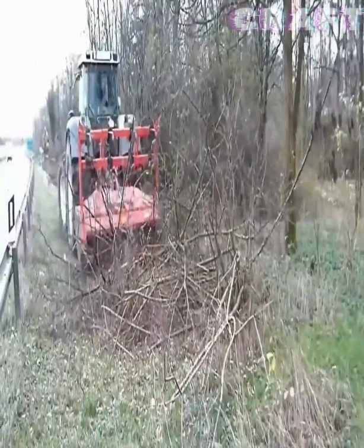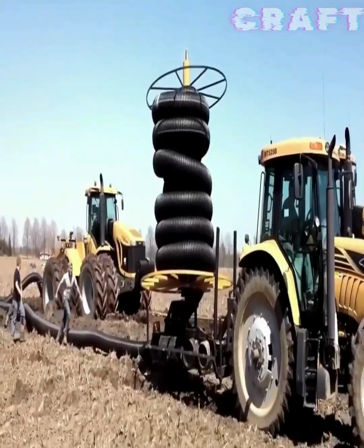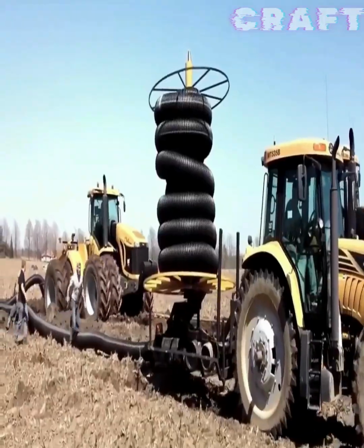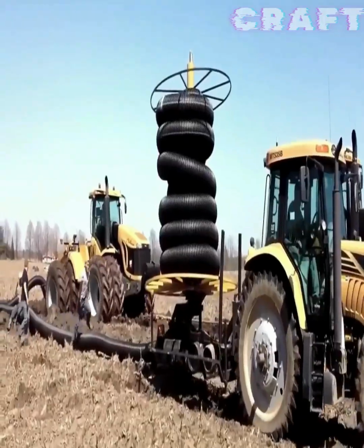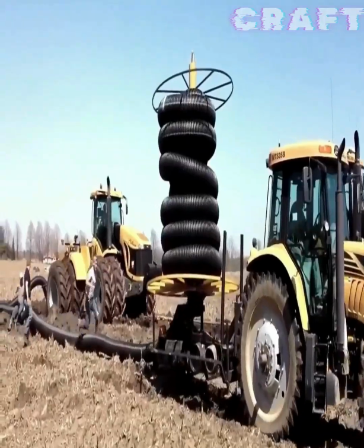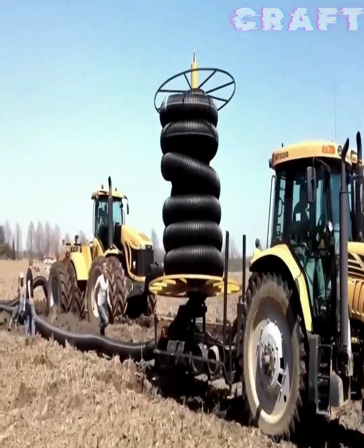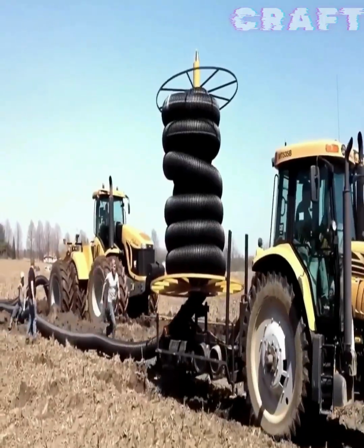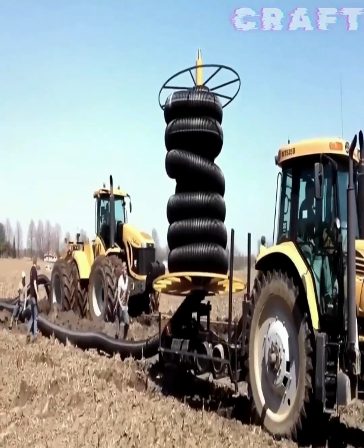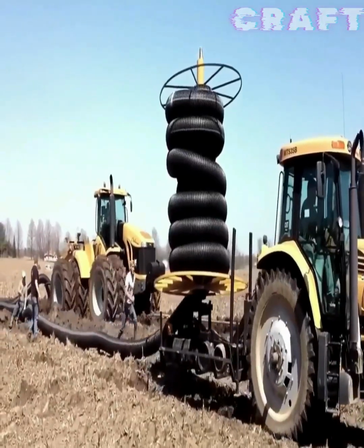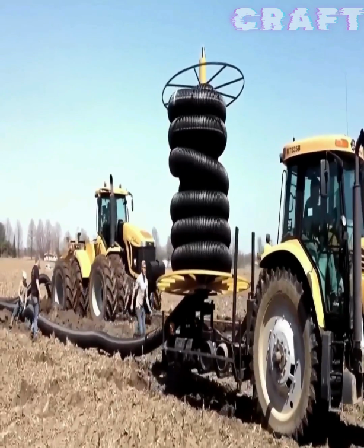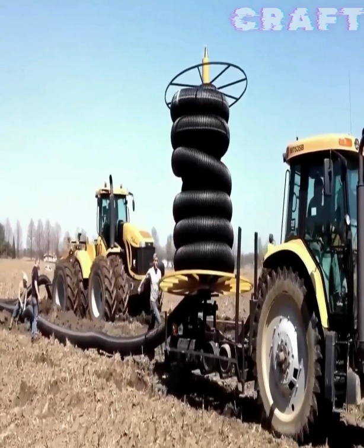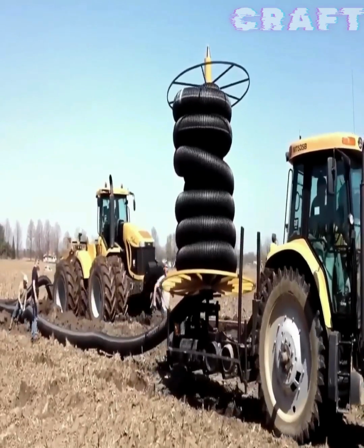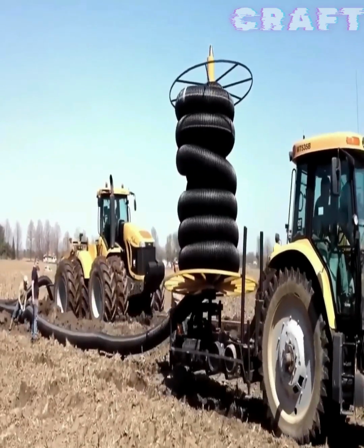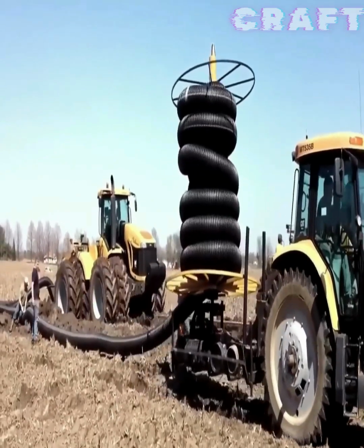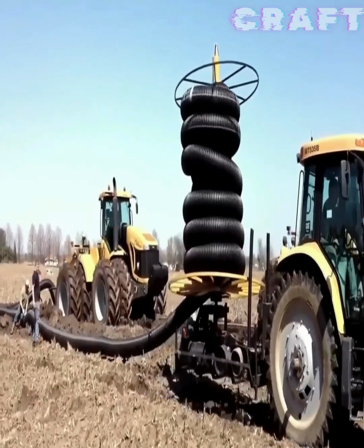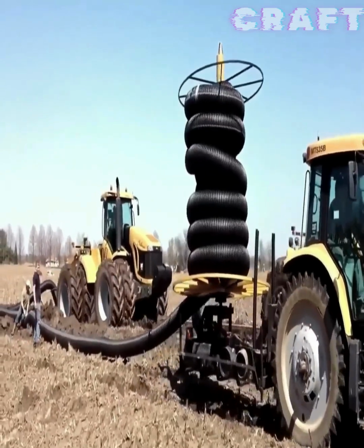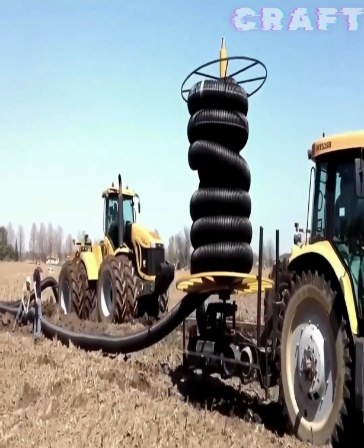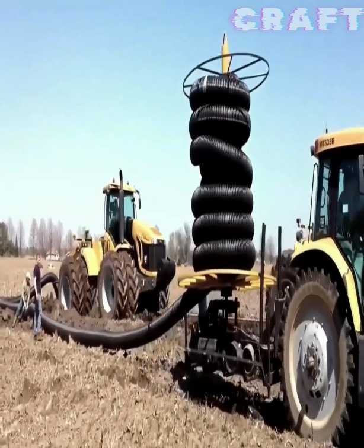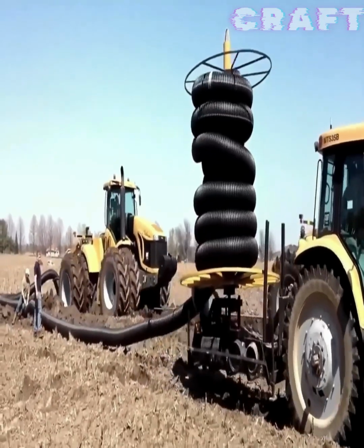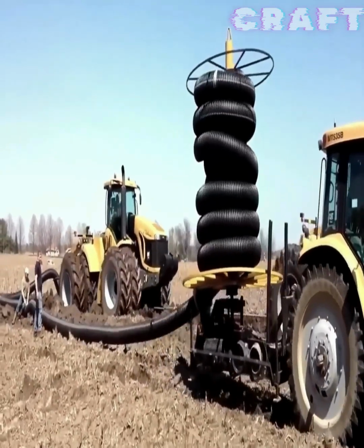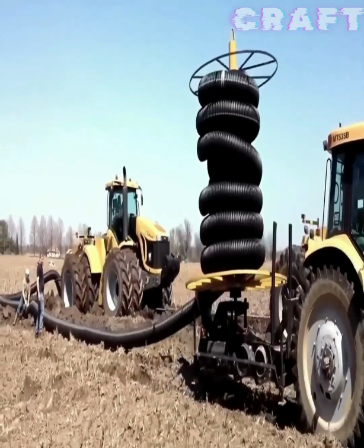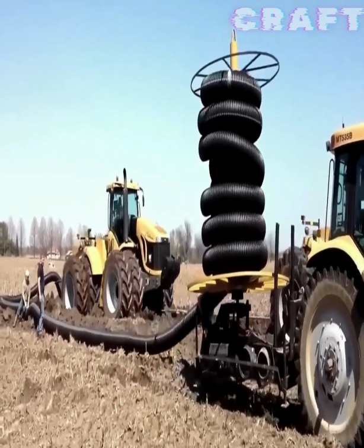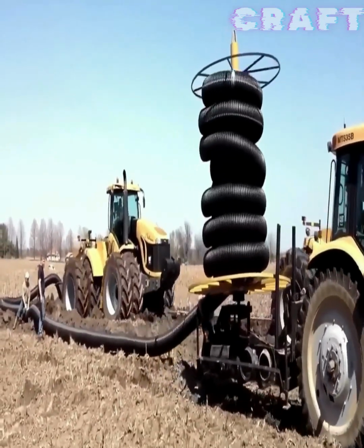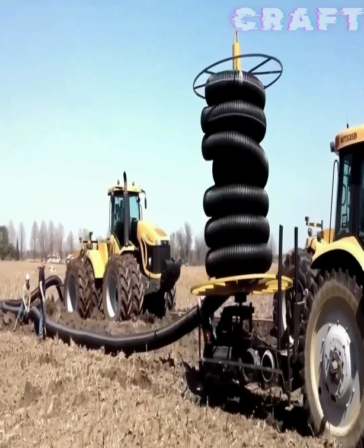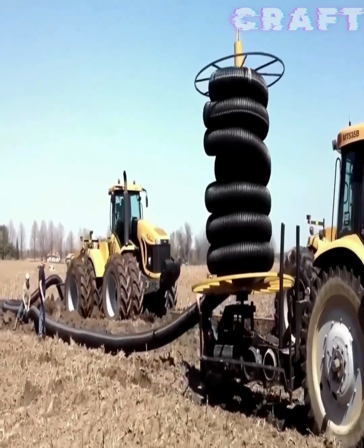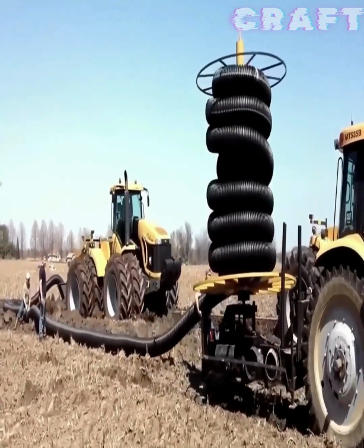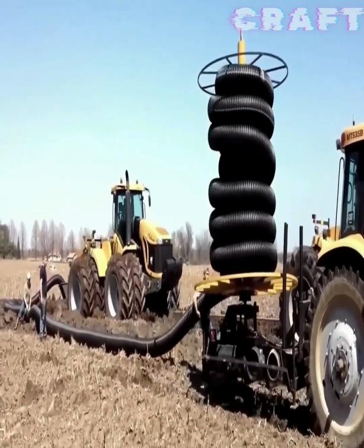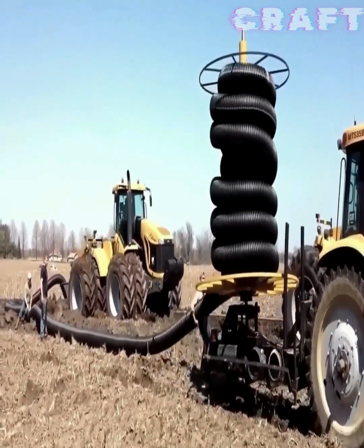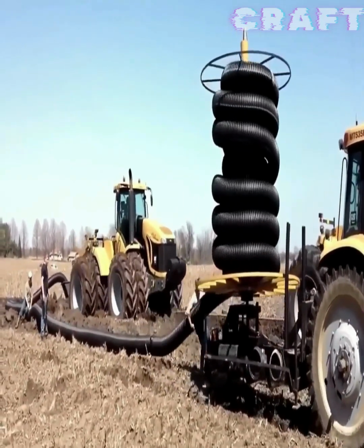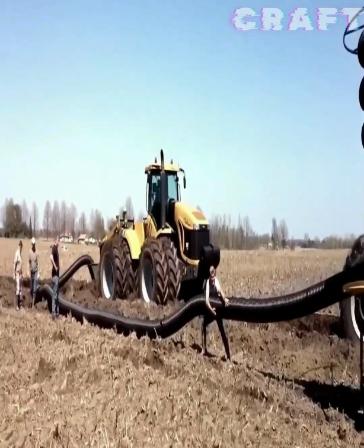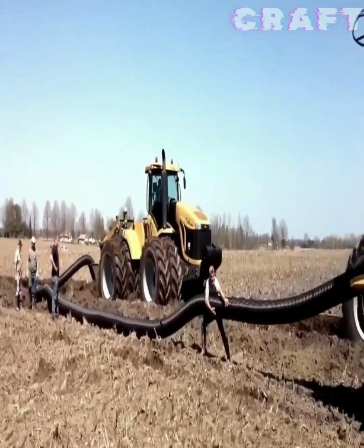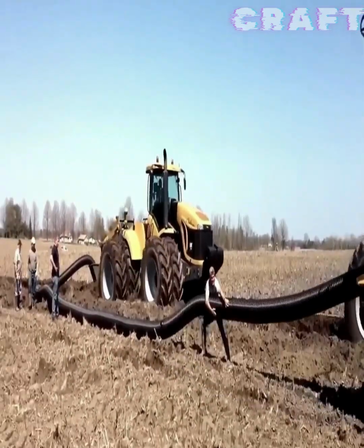Farmers install drainage to remove excess moisture from fields using tractors.